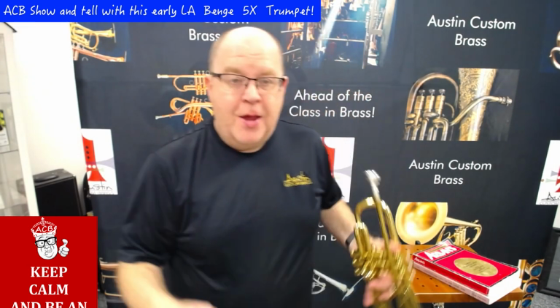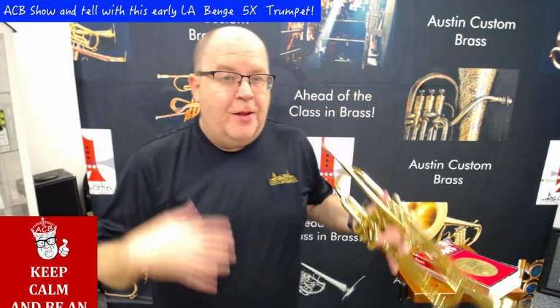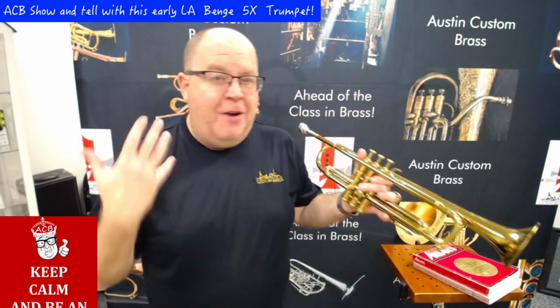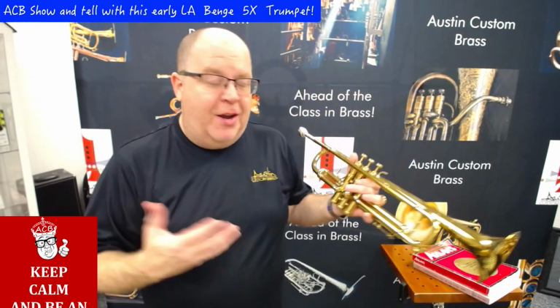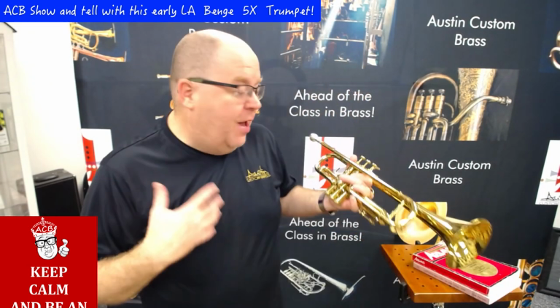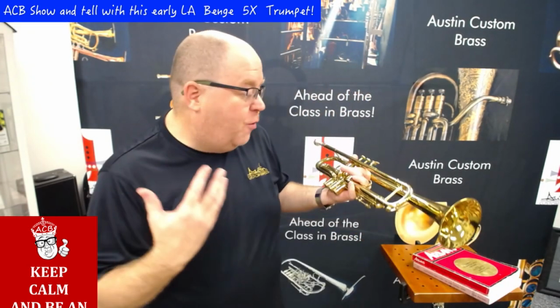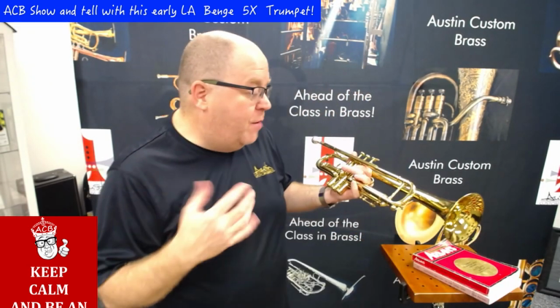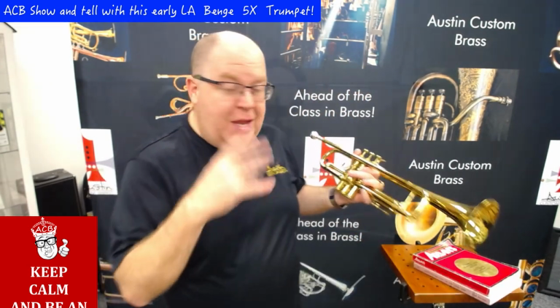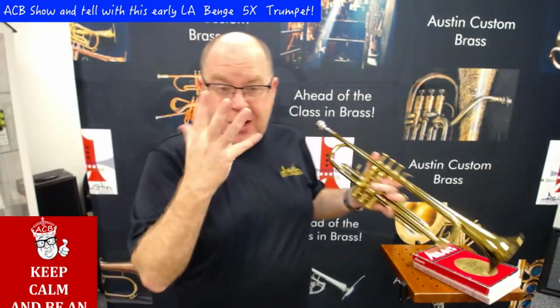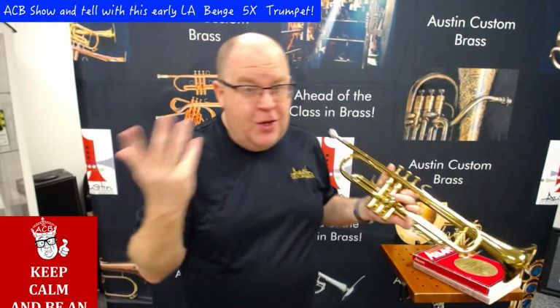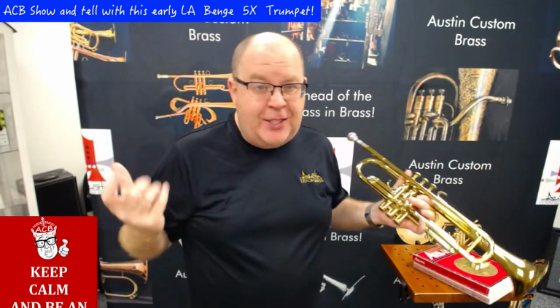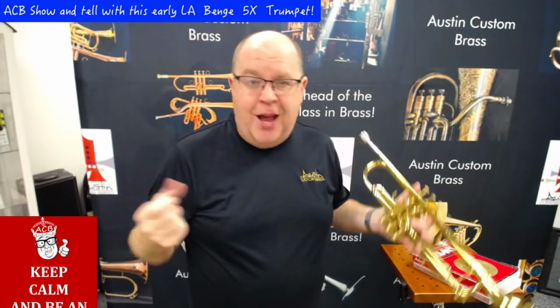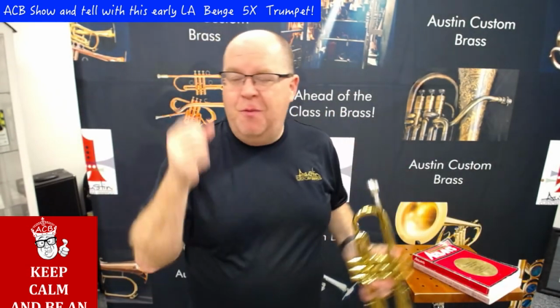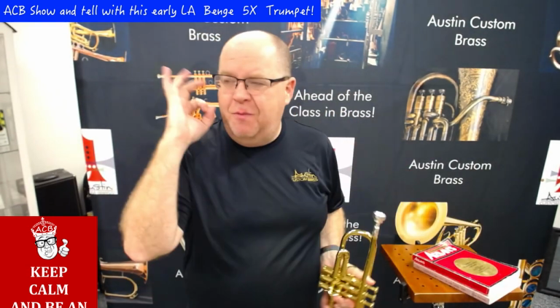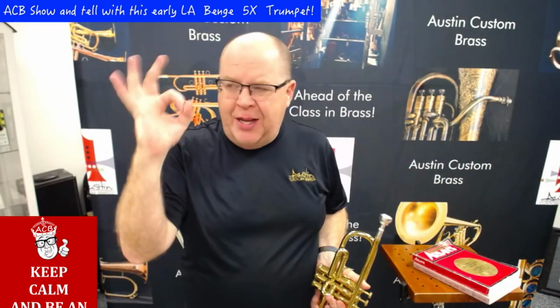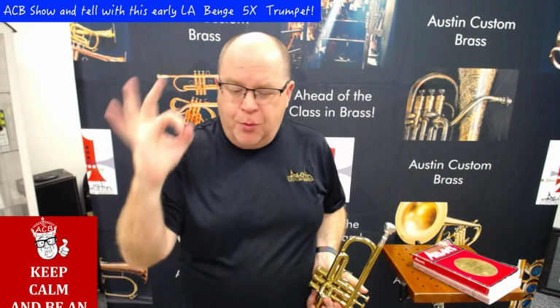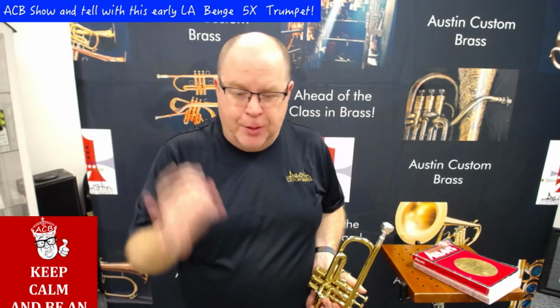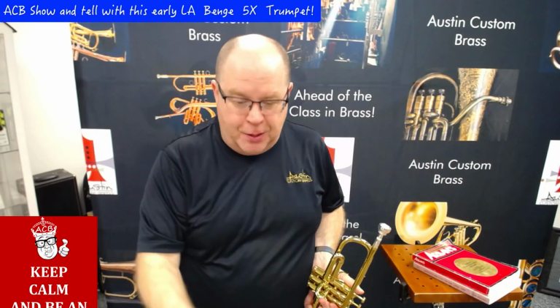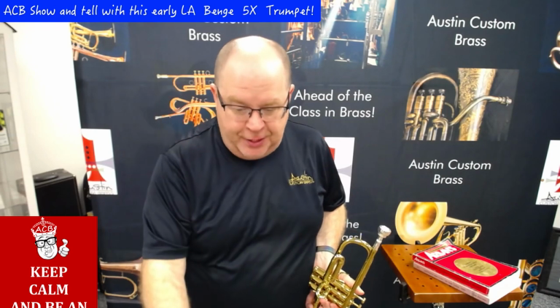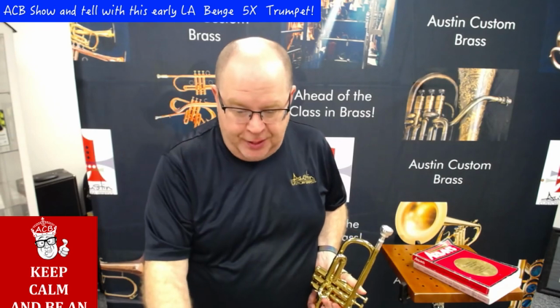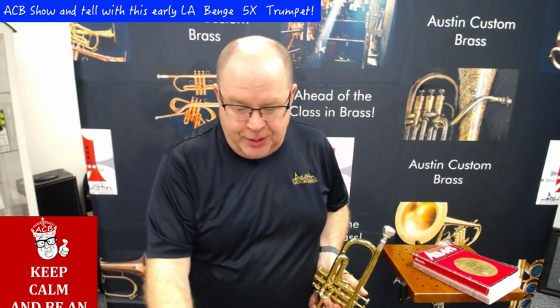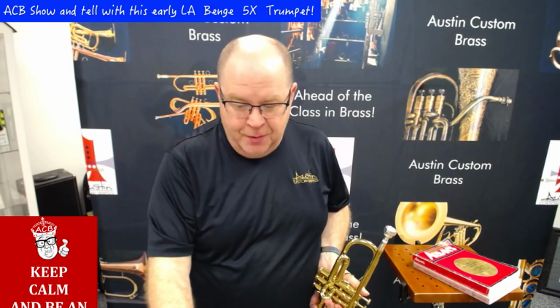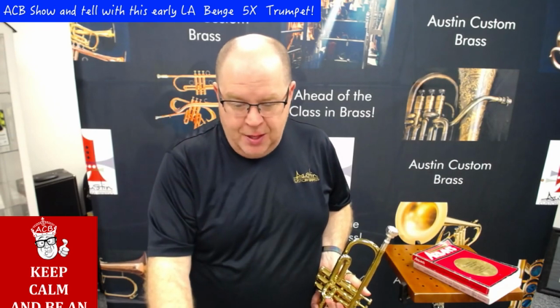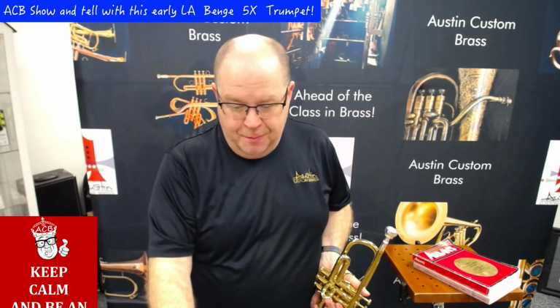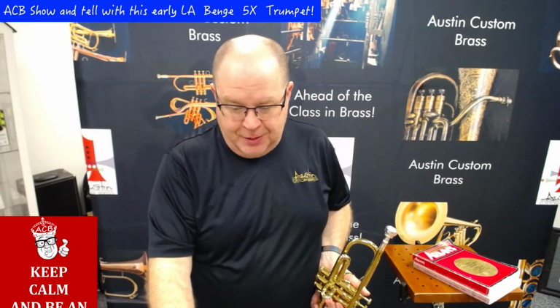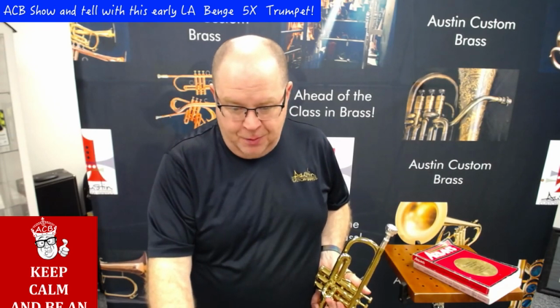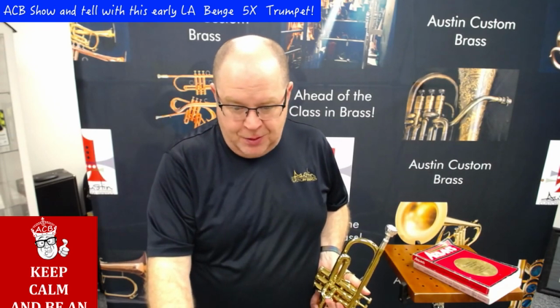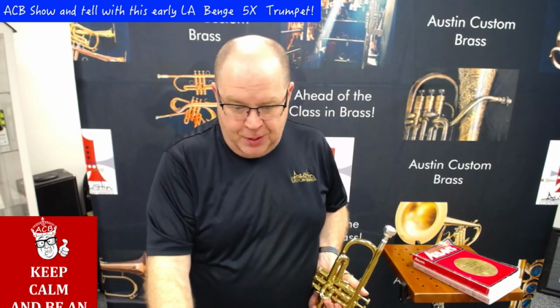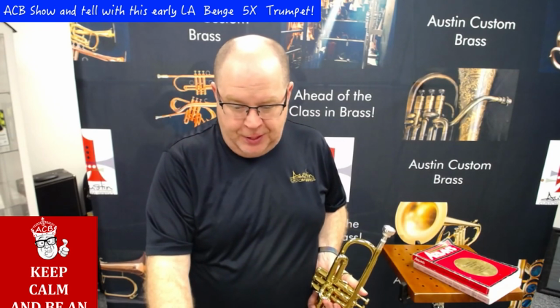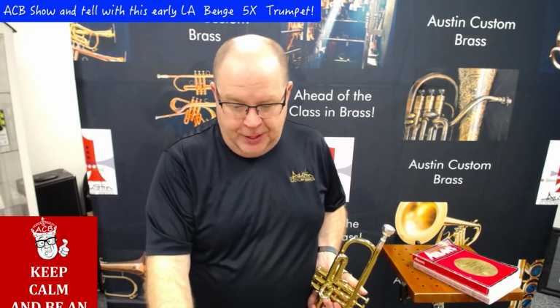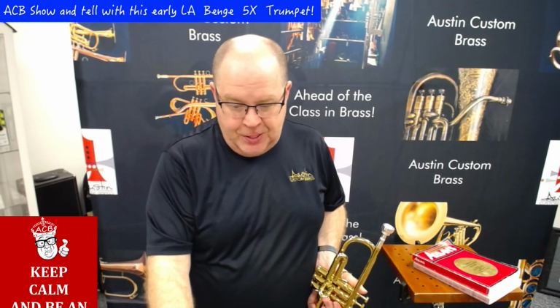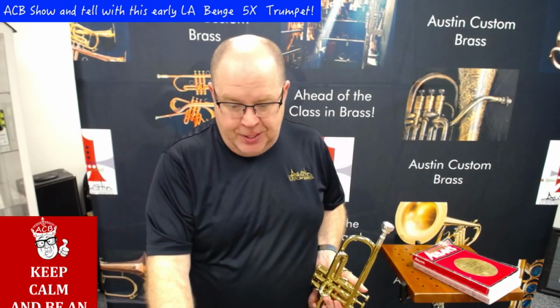Very creamy, good sound, nice crisp articulation. Let me play something with some articulations here.